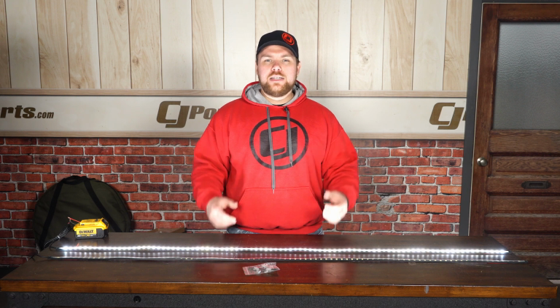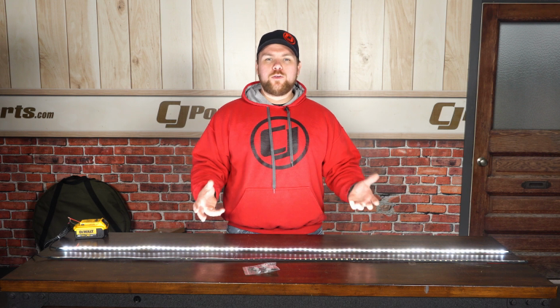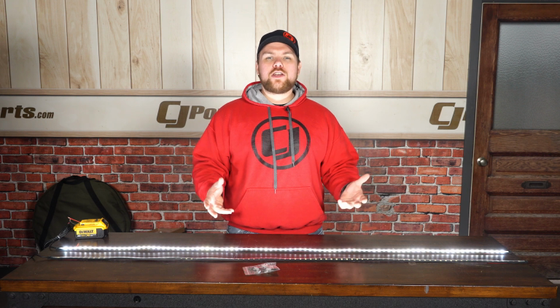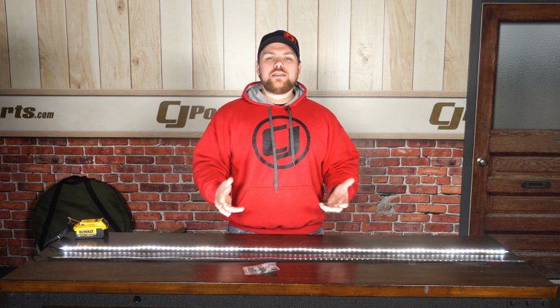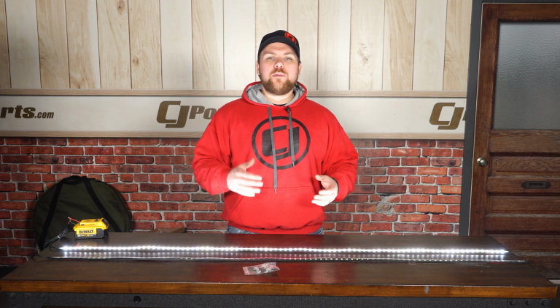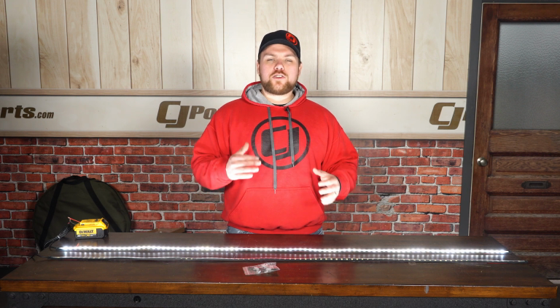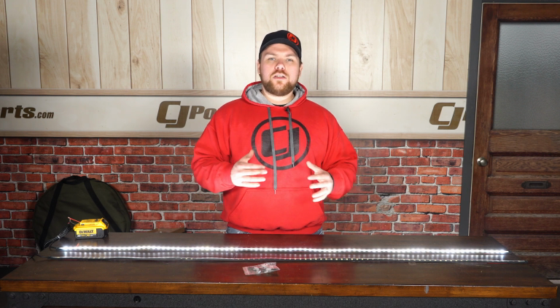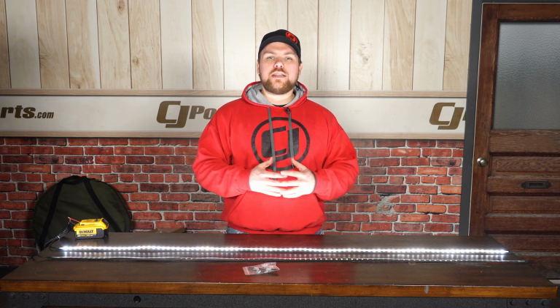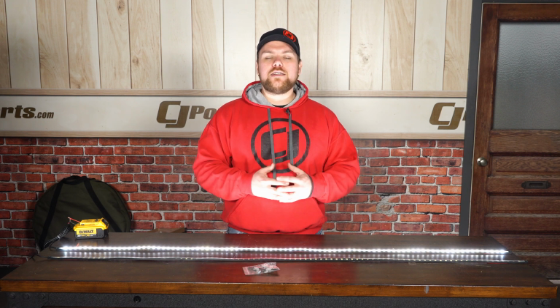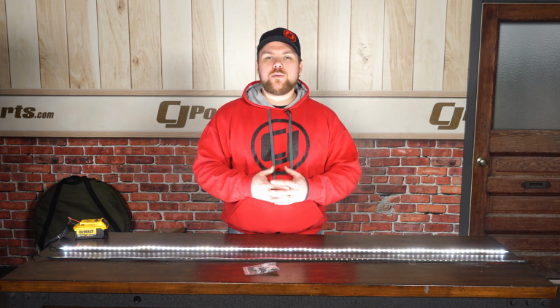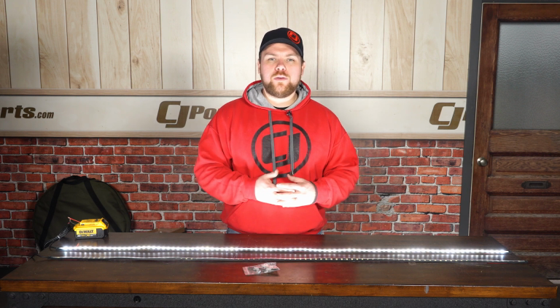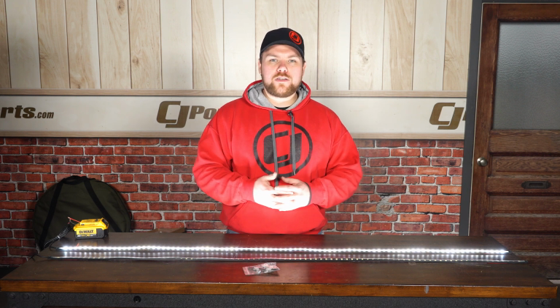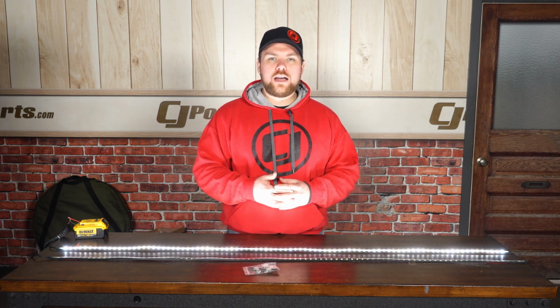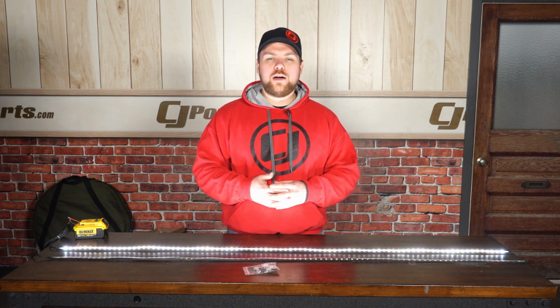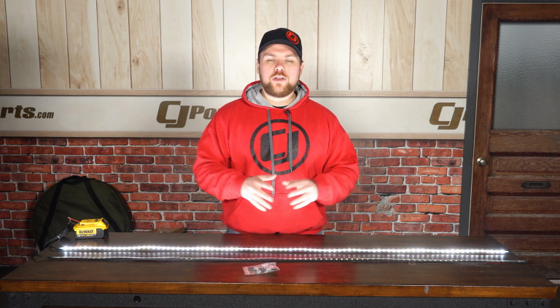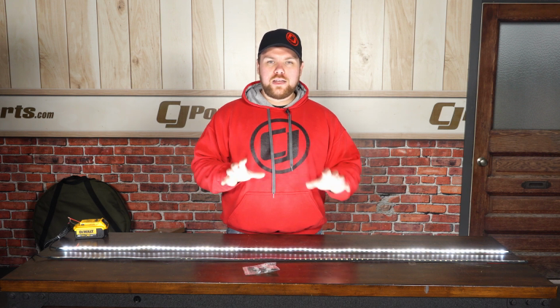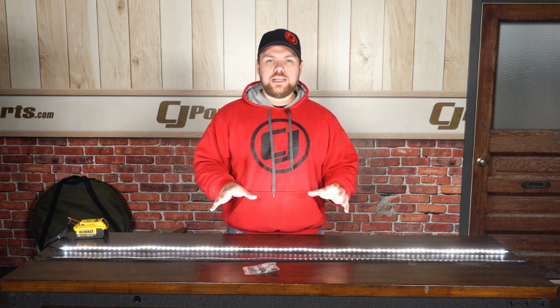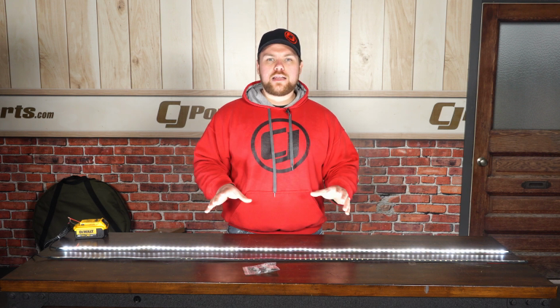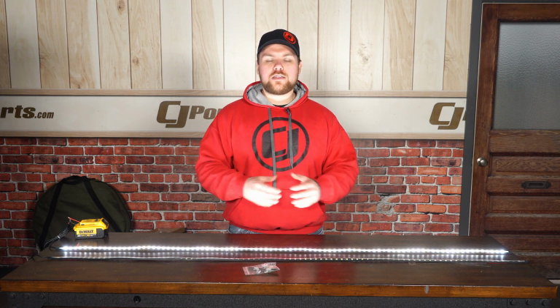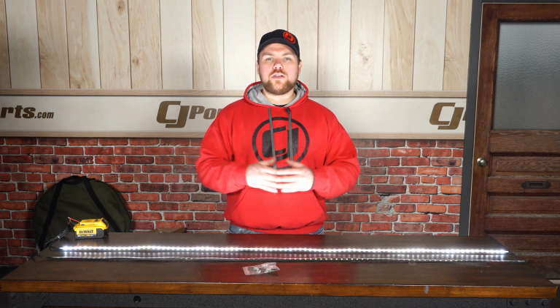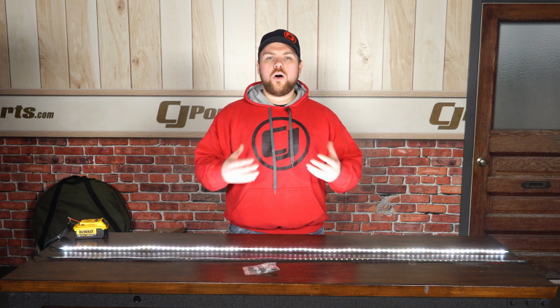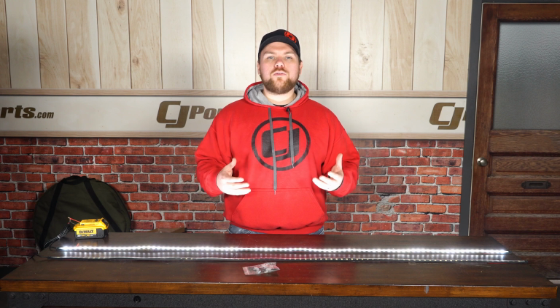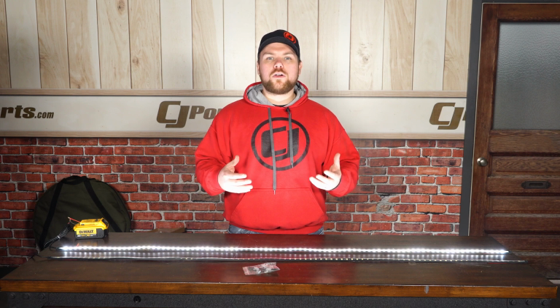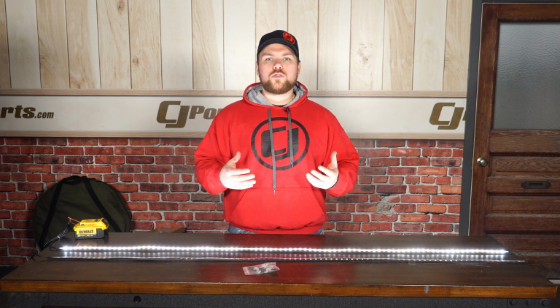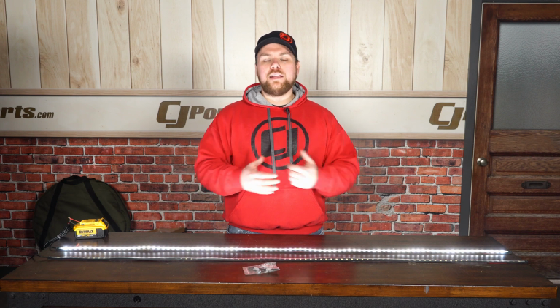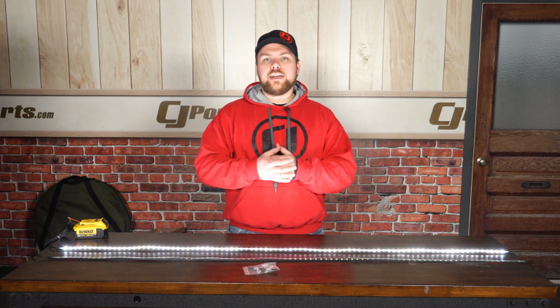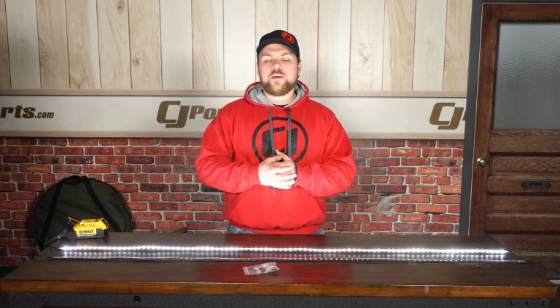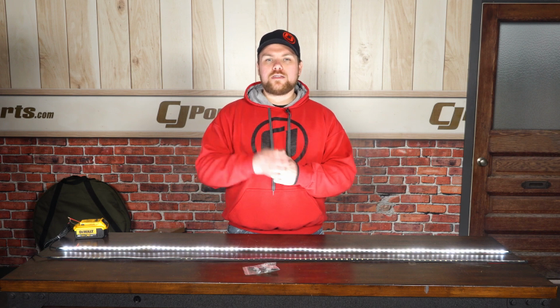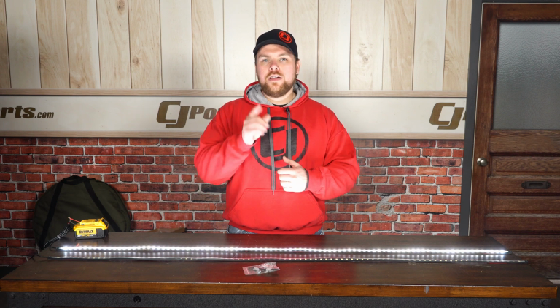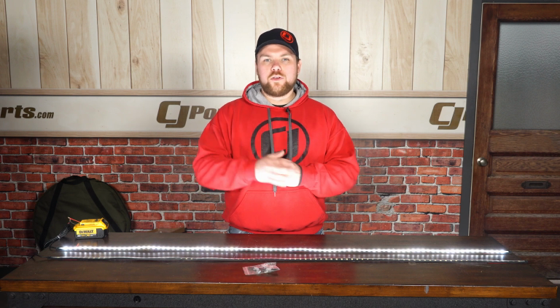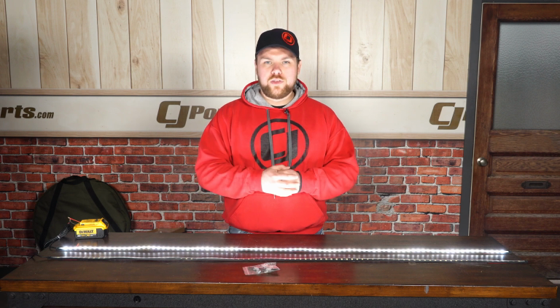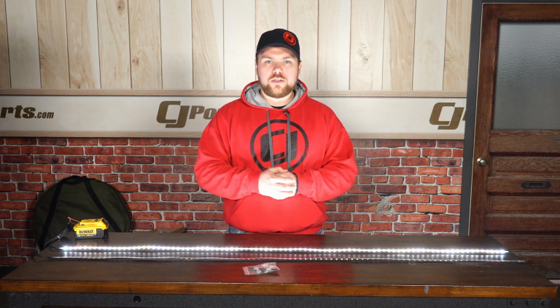If you want to check these out be sure to look at CJ Off-Road's website where you can find these lights as well as all of Oracle's great lighting options for your vehicle.